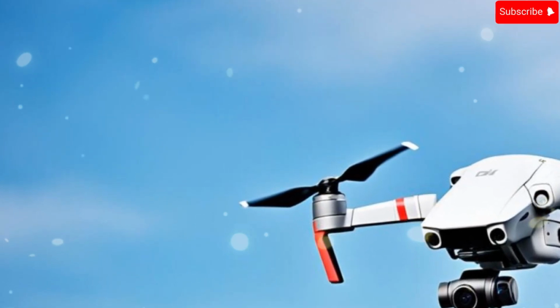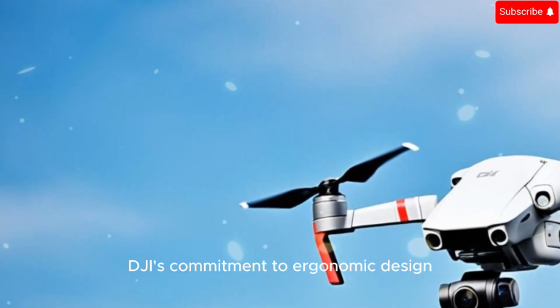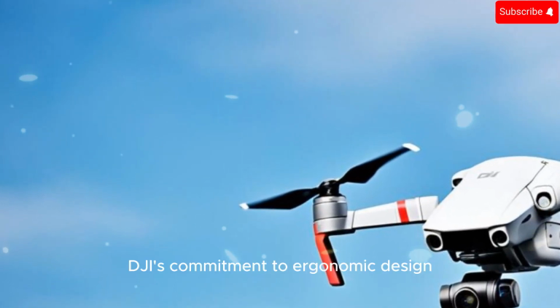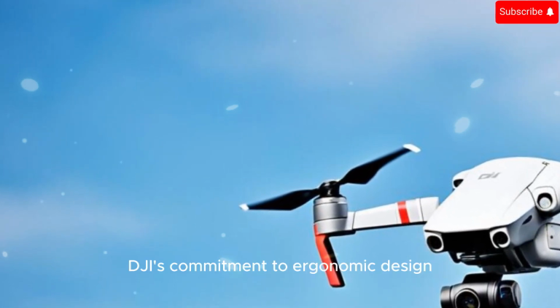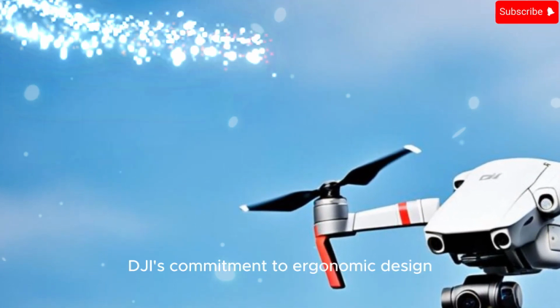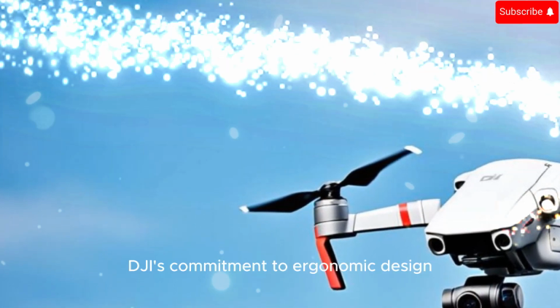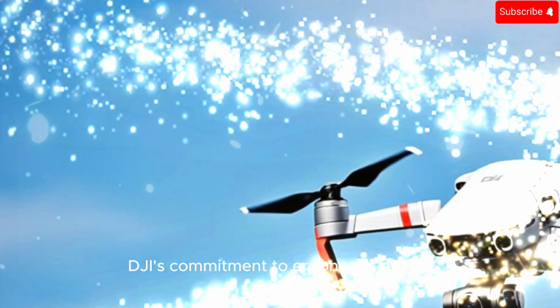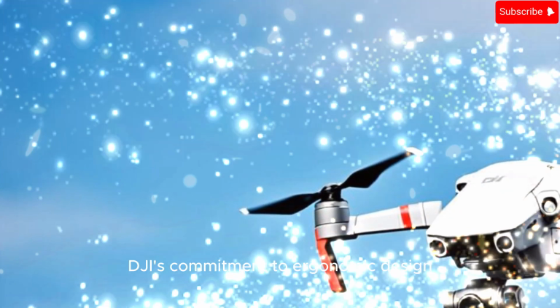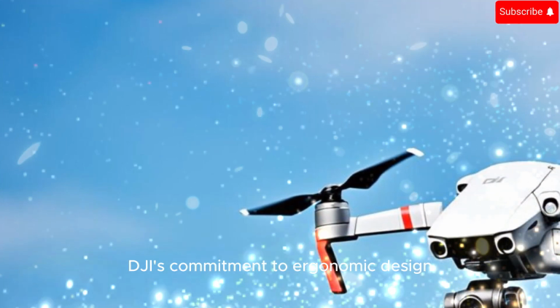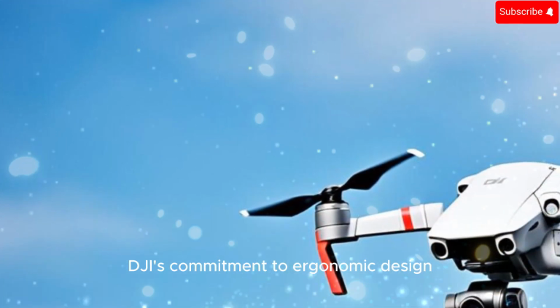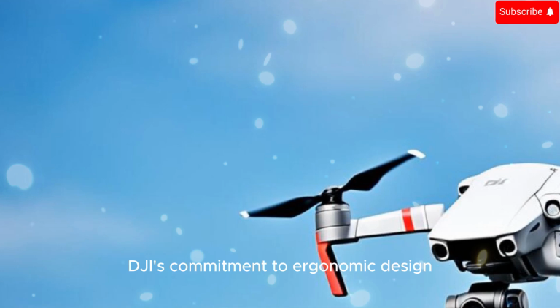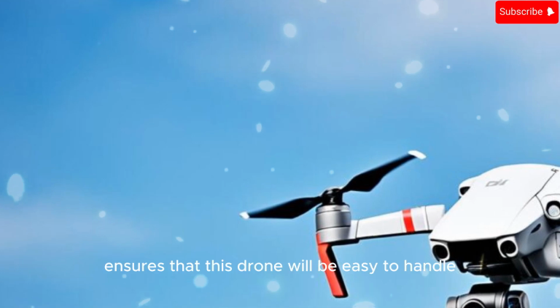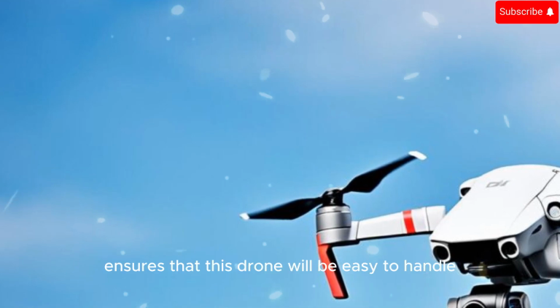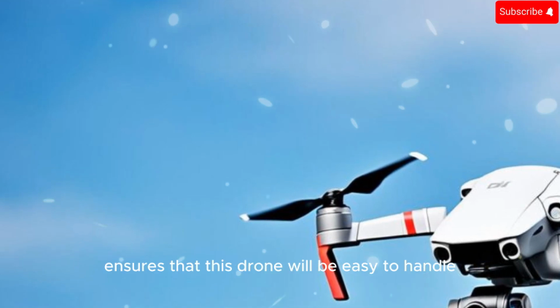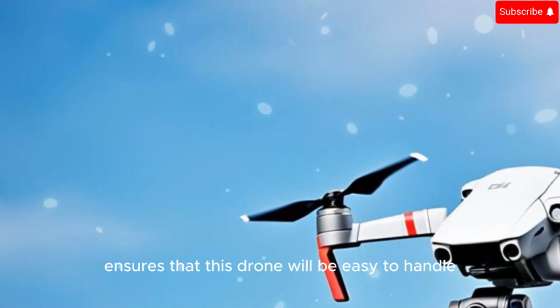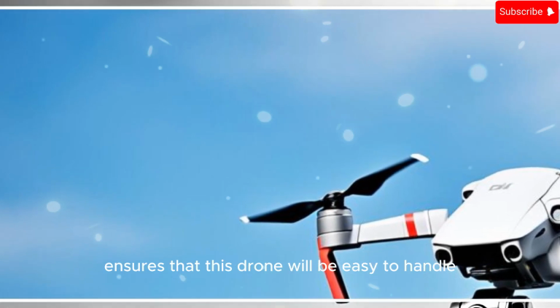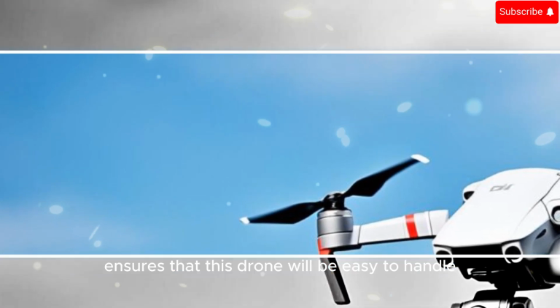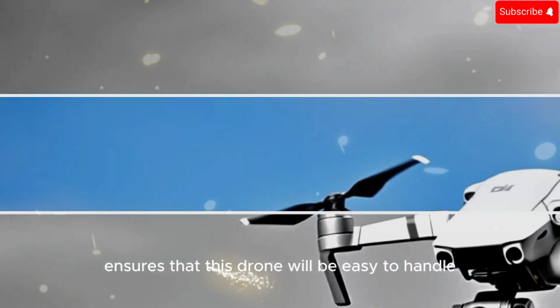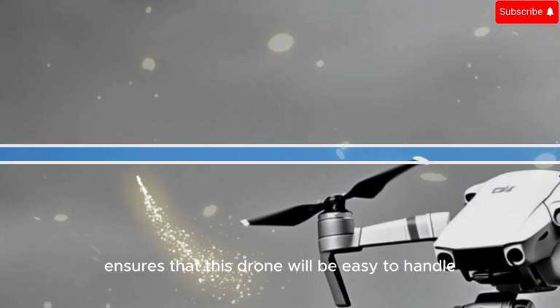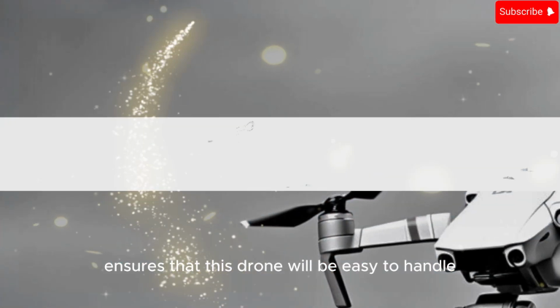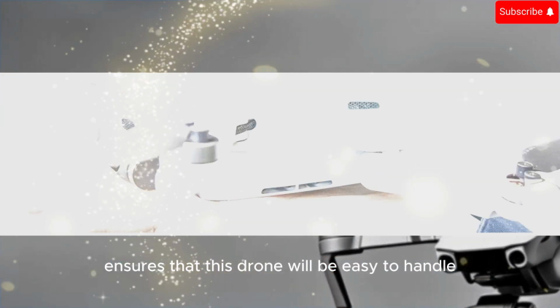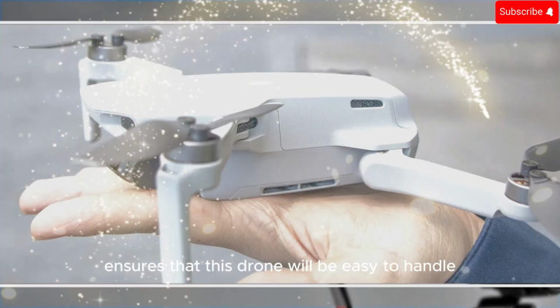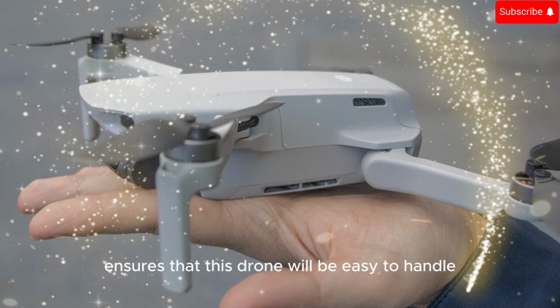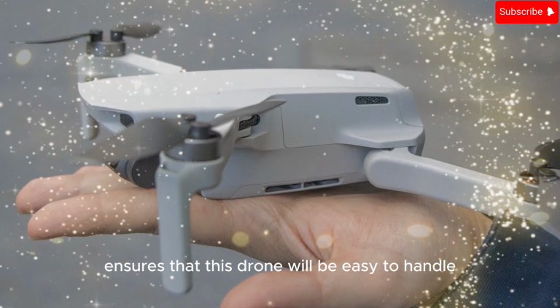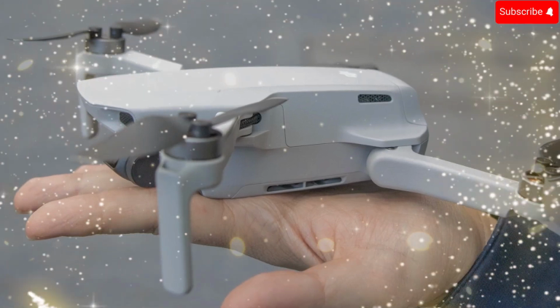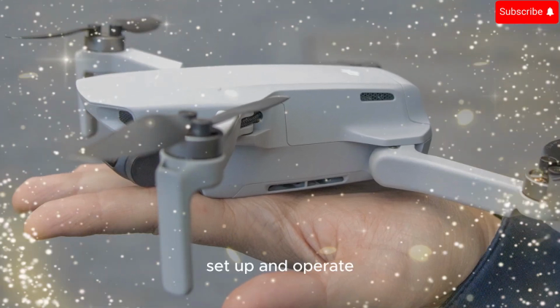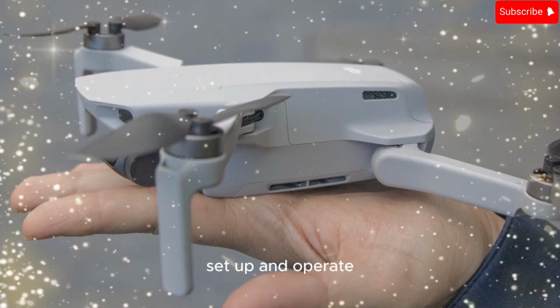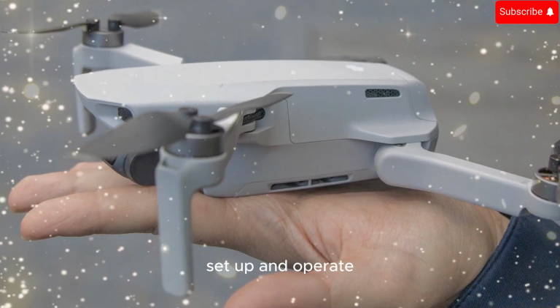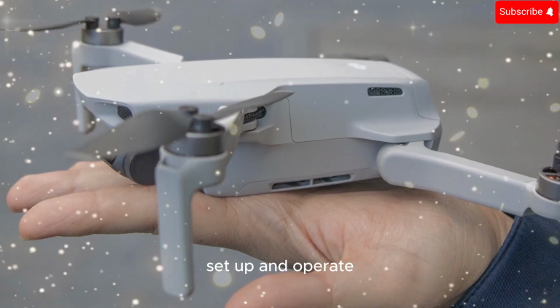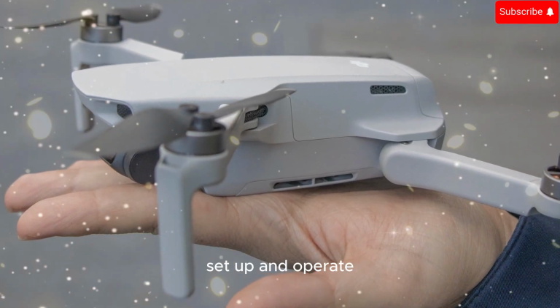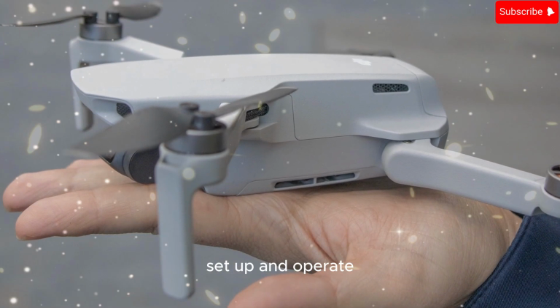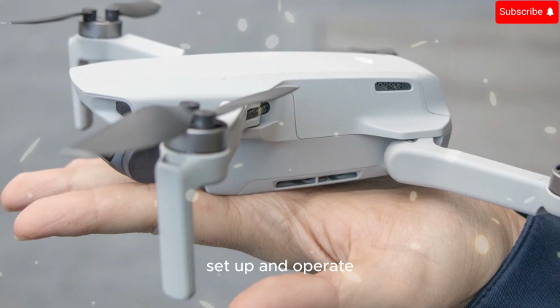DJI's commitment to ergonomic design ensures that this drone will be easy to handle, set up, and operate.